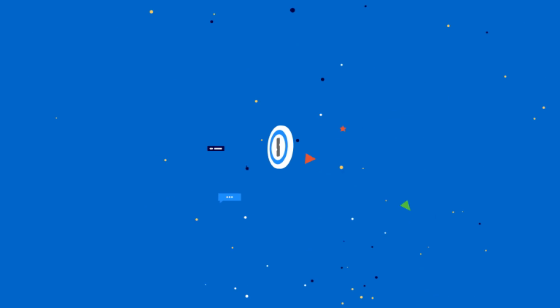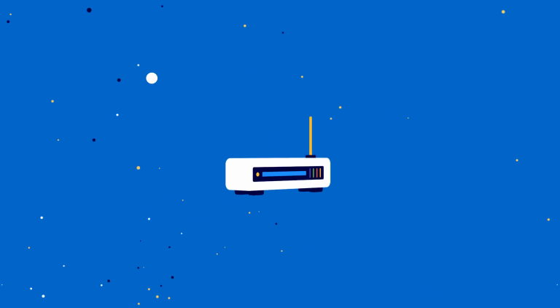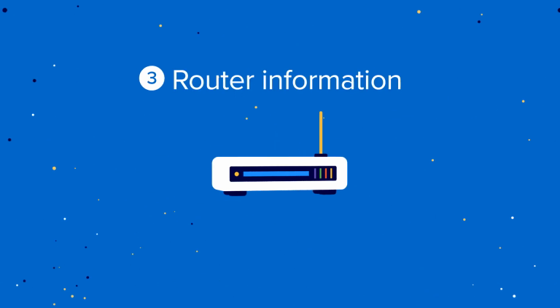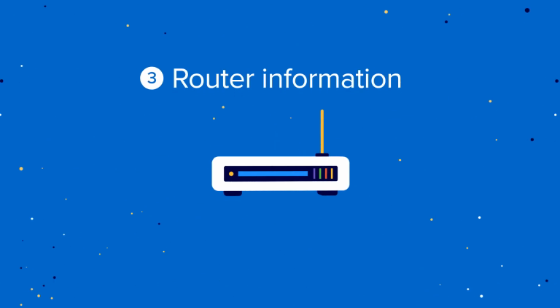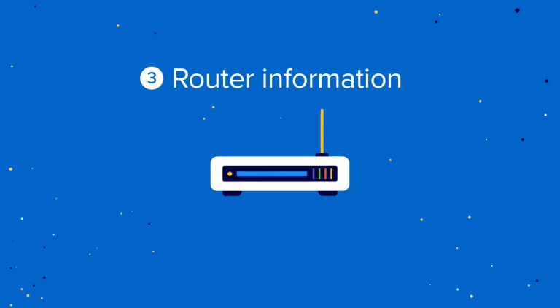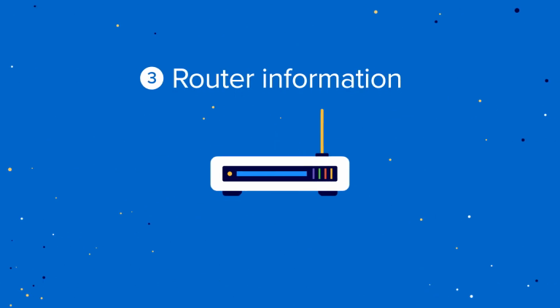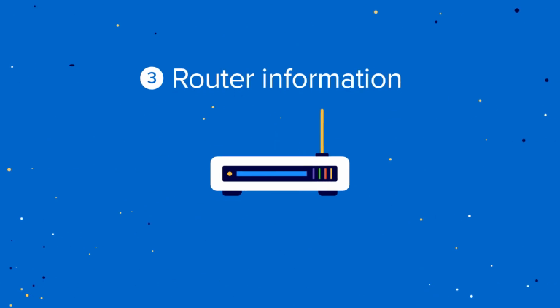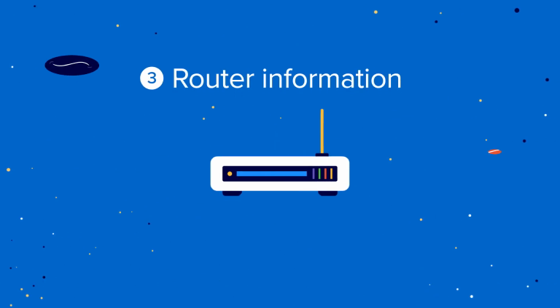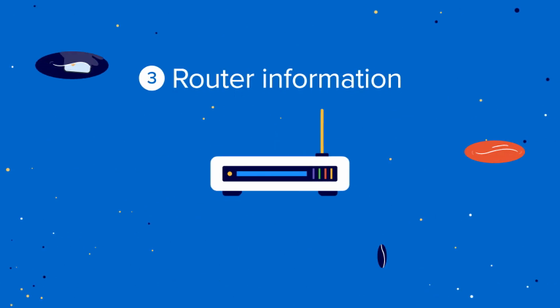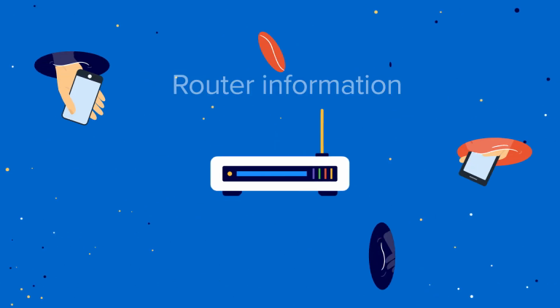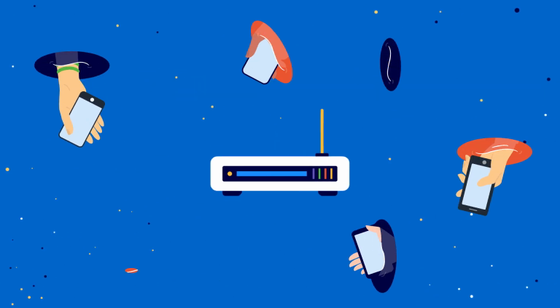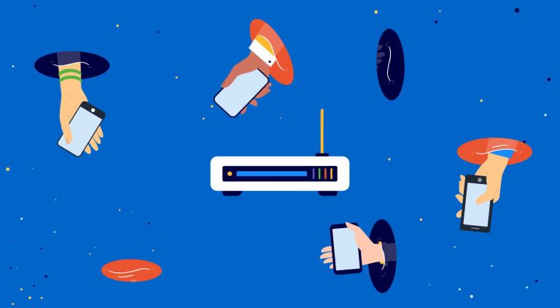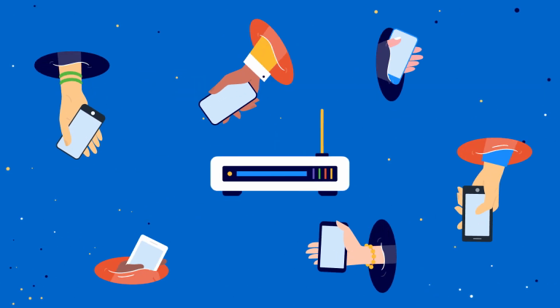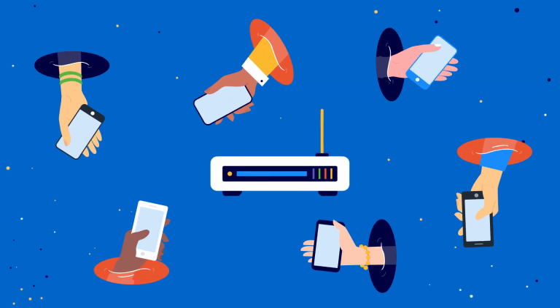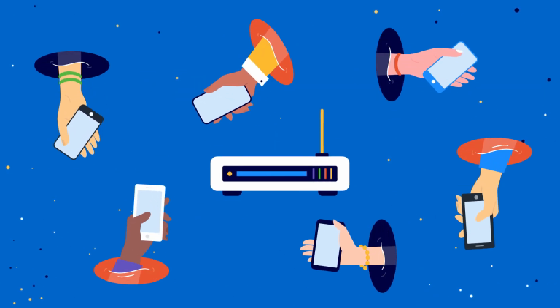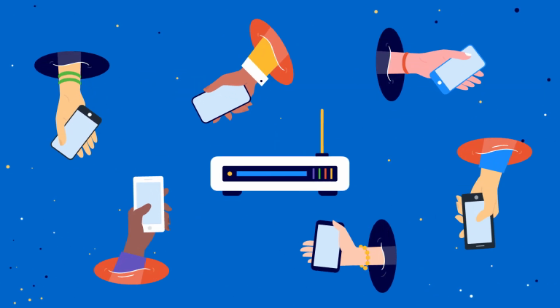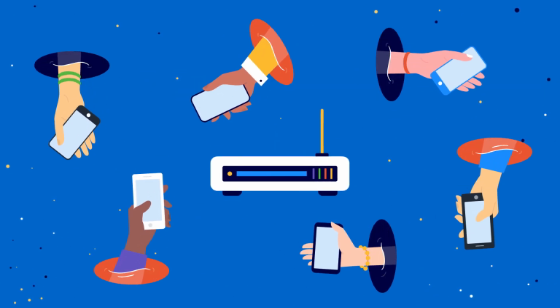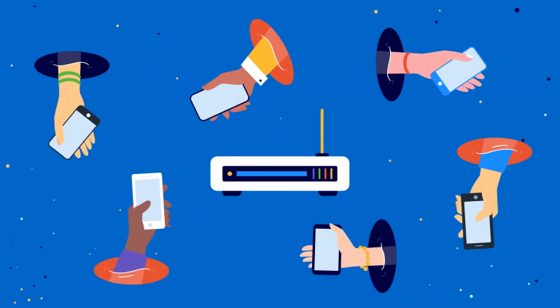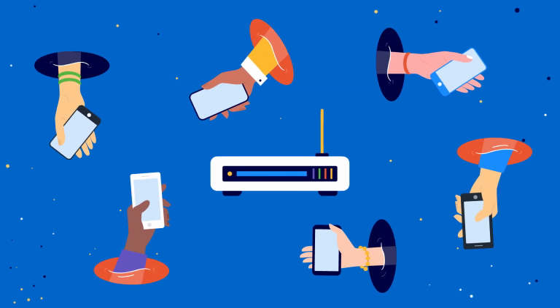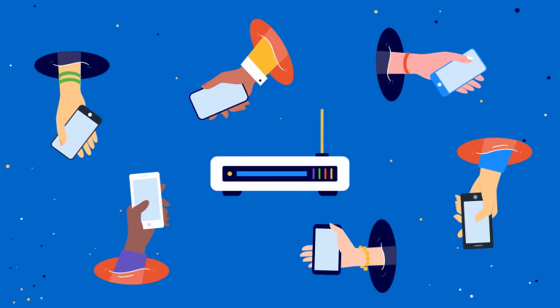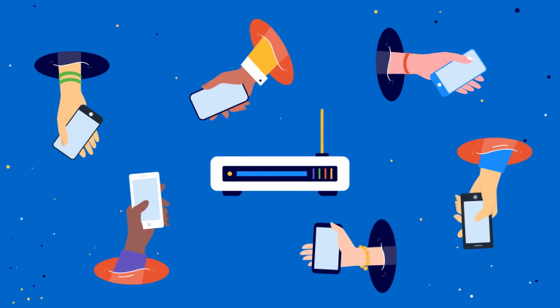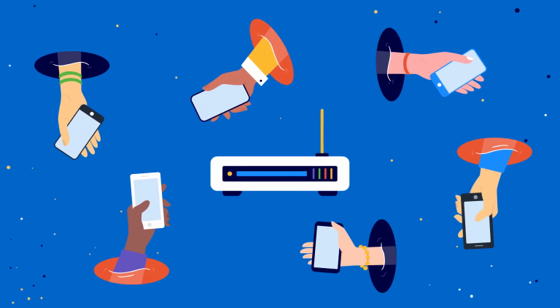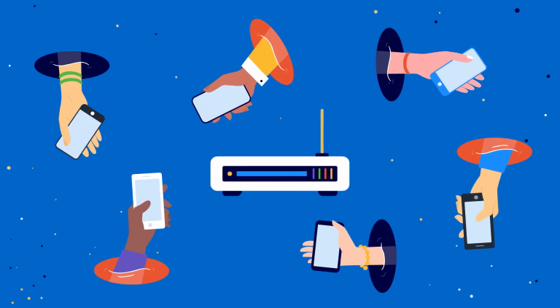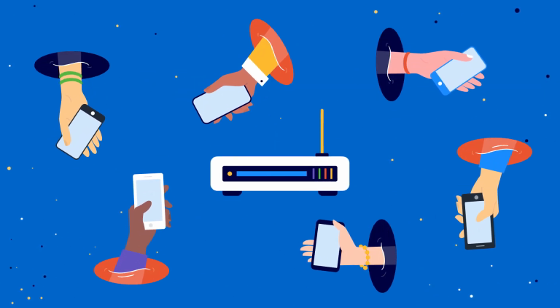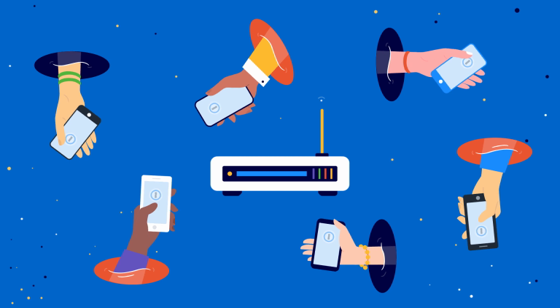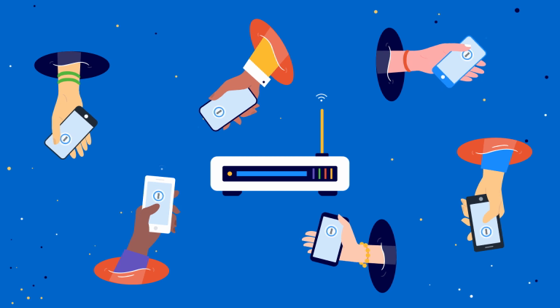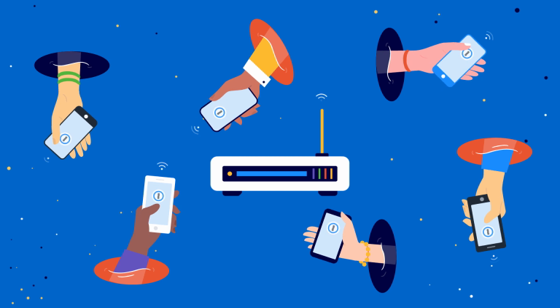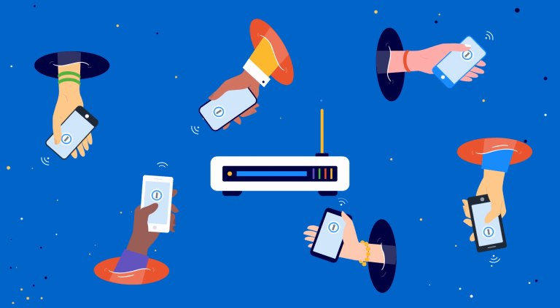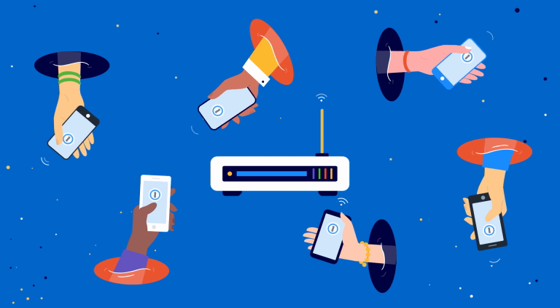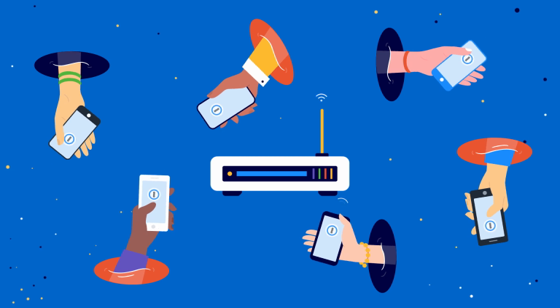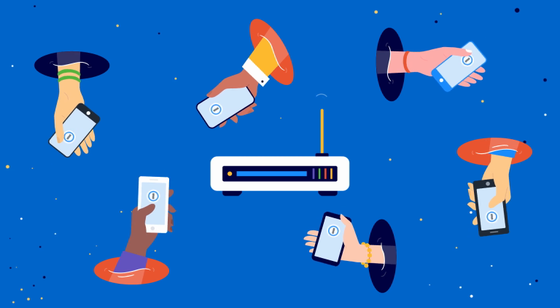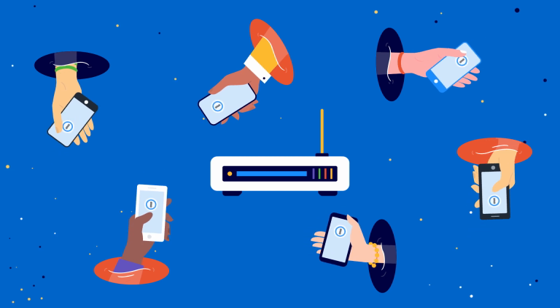Router information. Don't waste time searching for the Wi-Fi password. Keep it in 1Password where you can share it with your family.